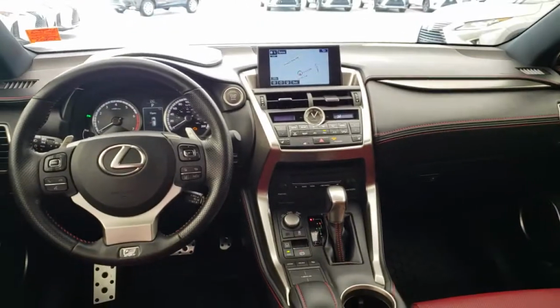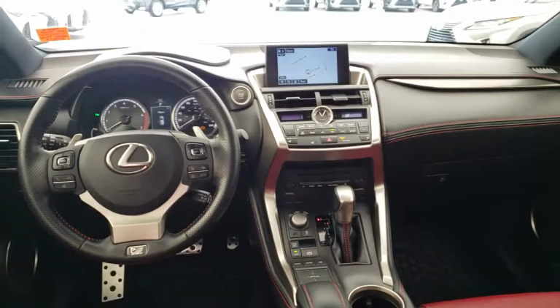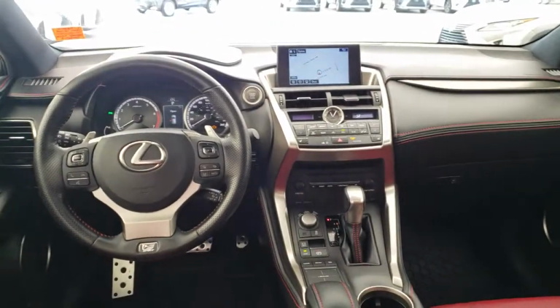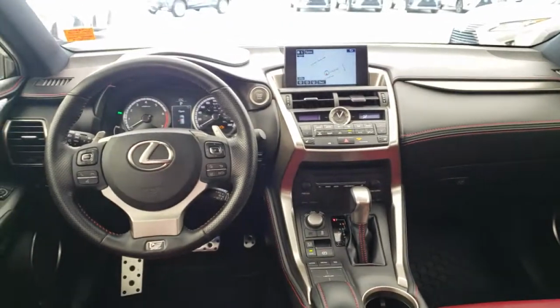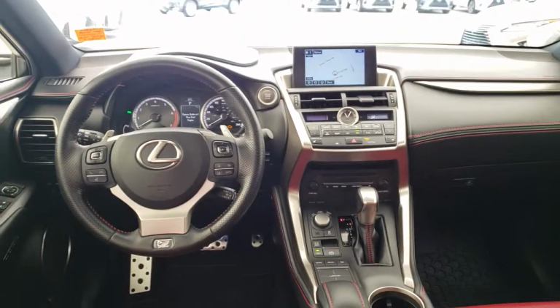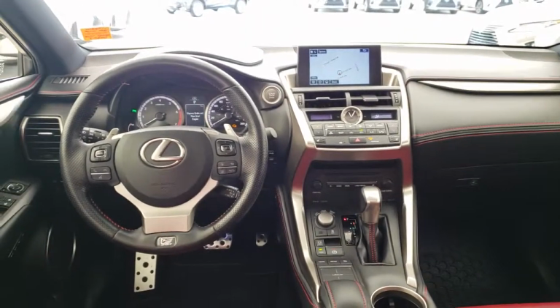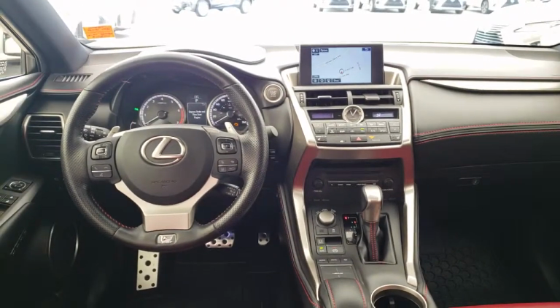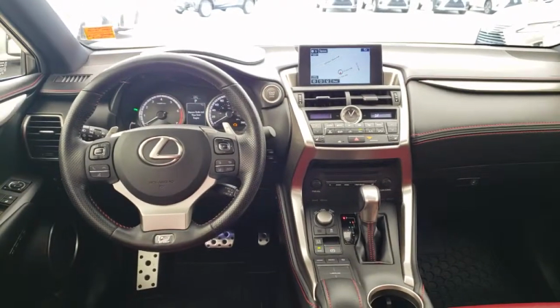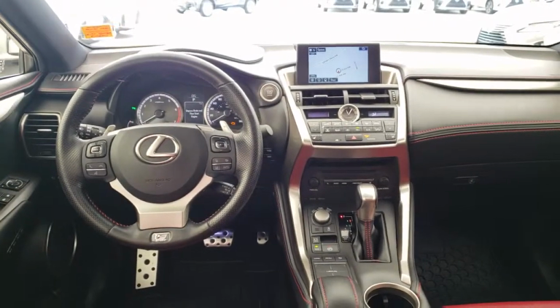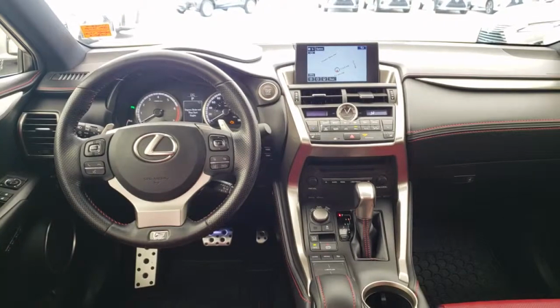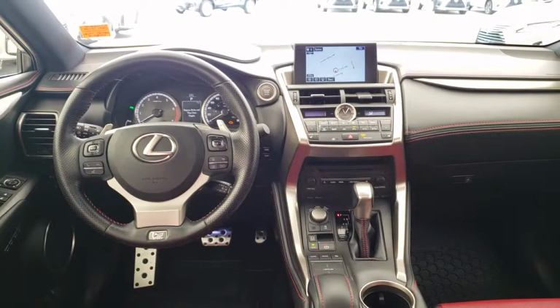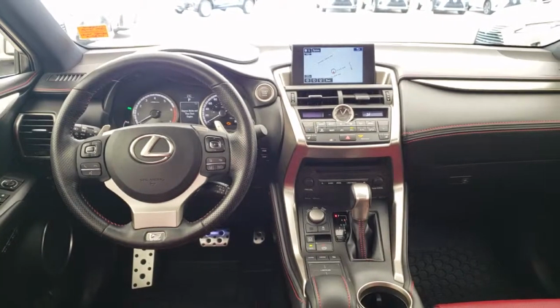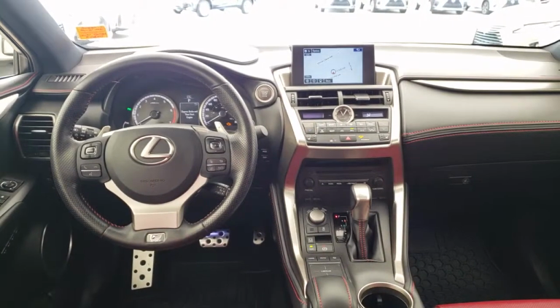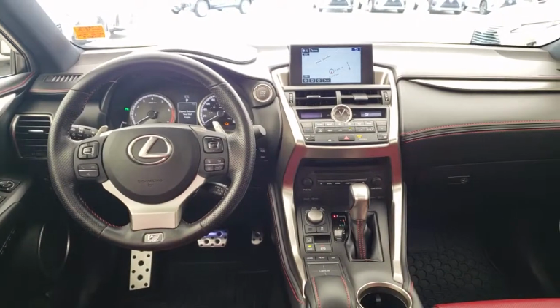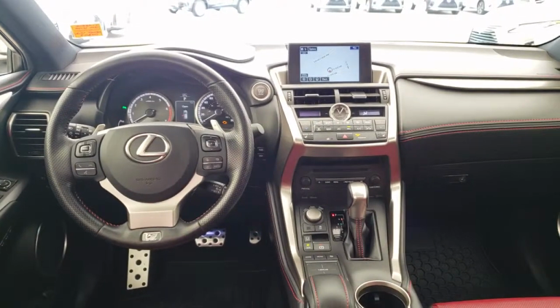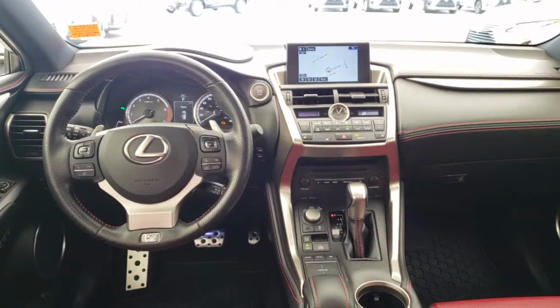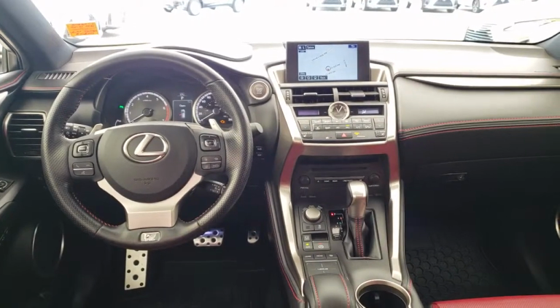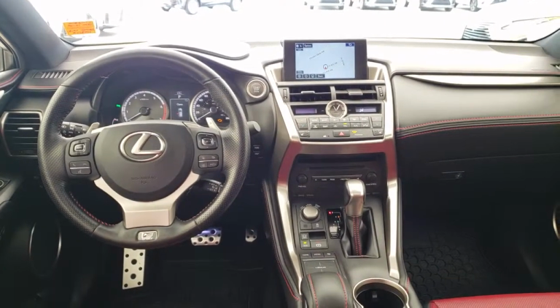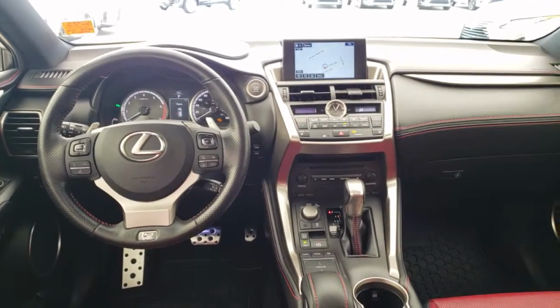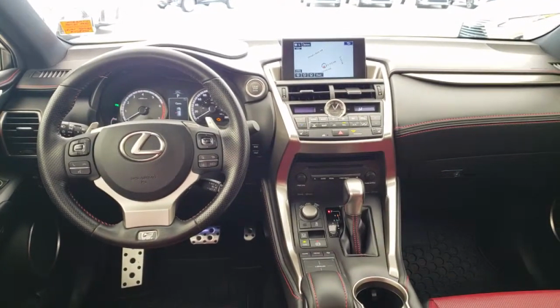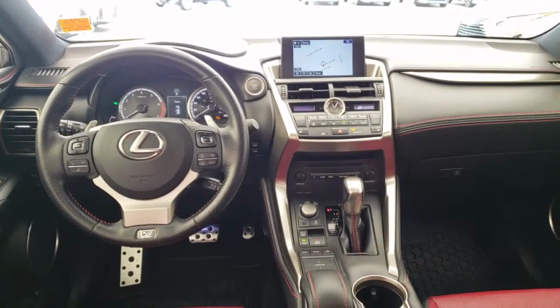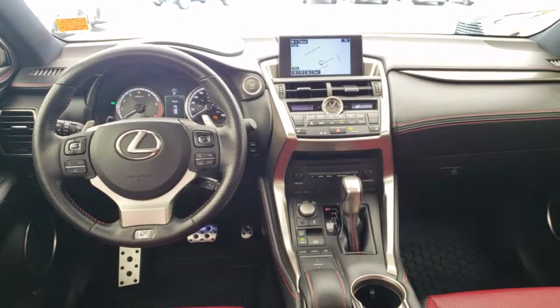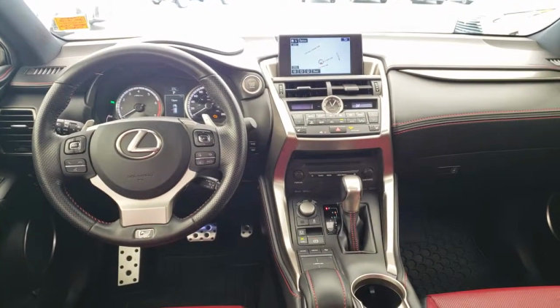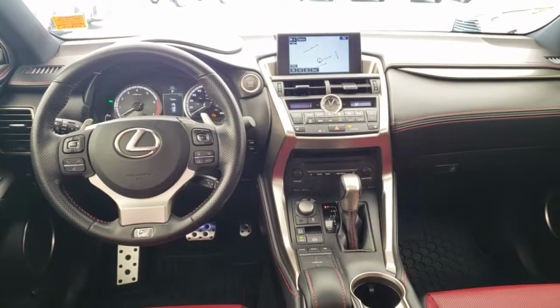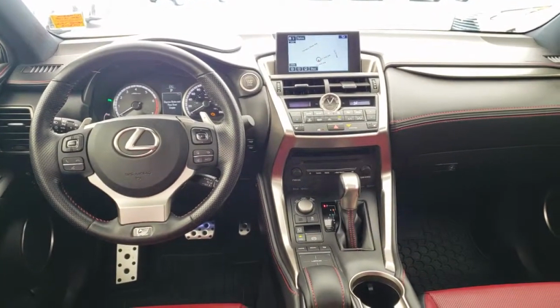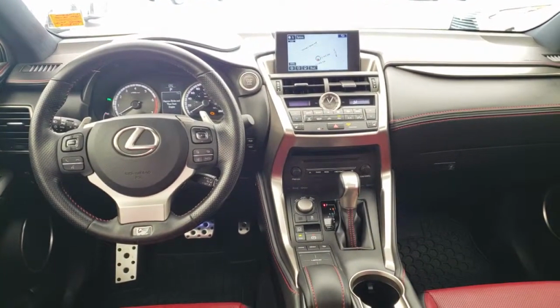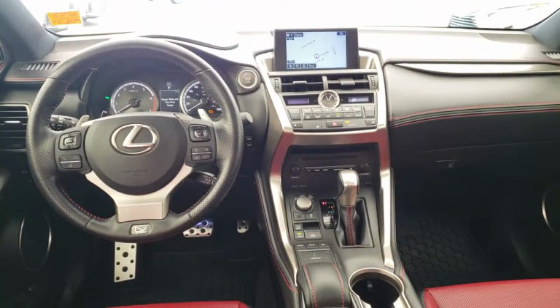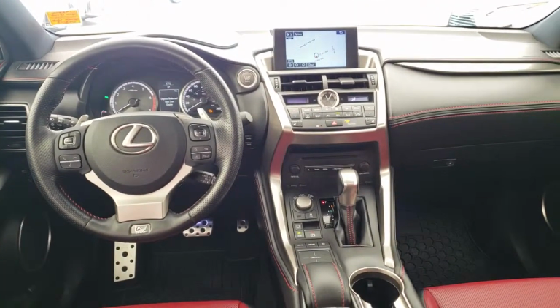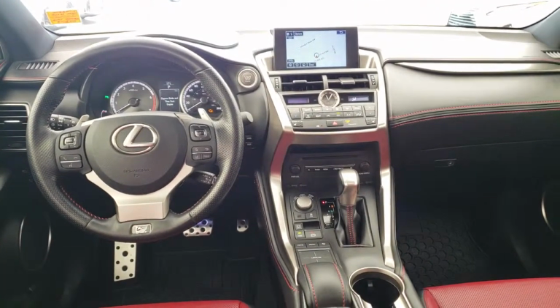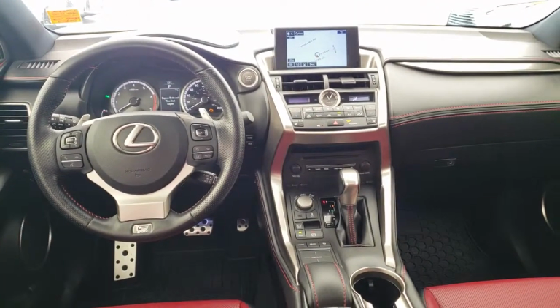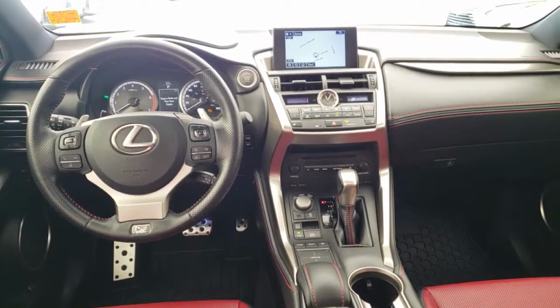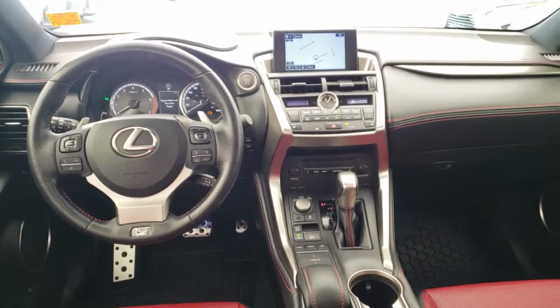And of course comes with the built-in legendary Lexus quality, reliability and lowest luxury cost of ownership.